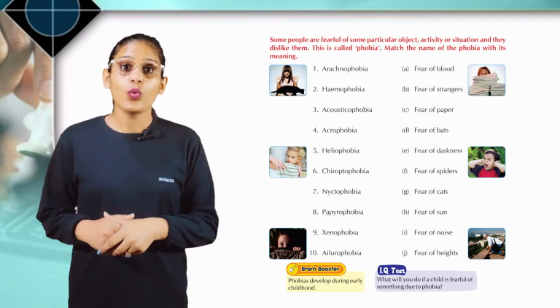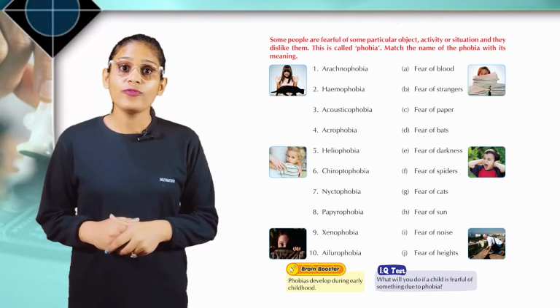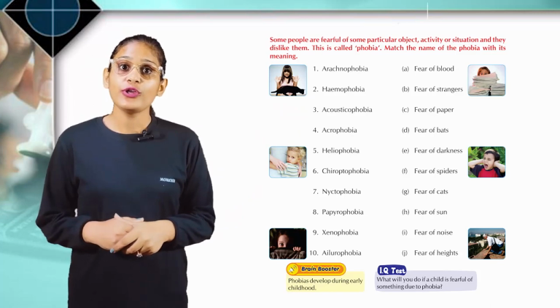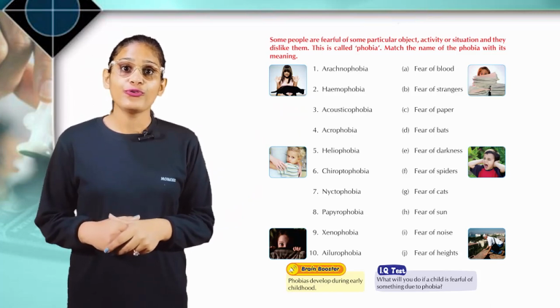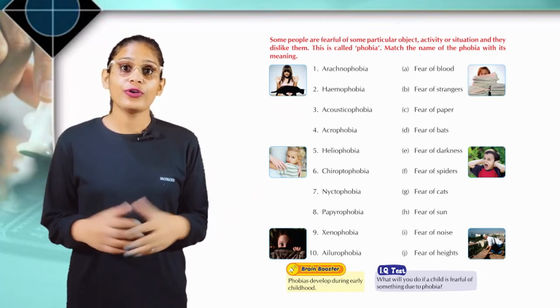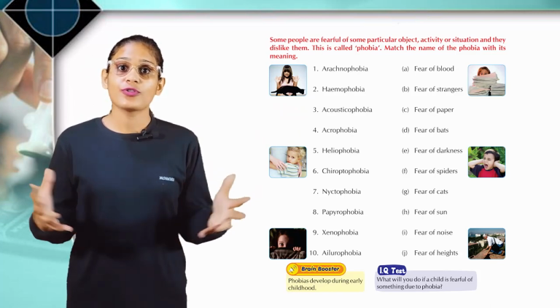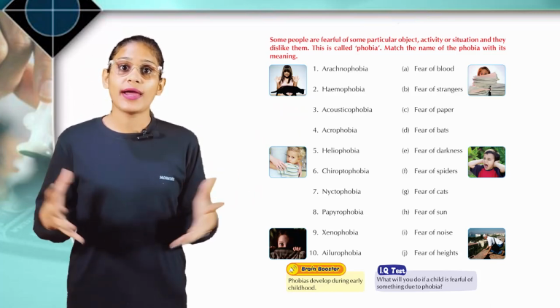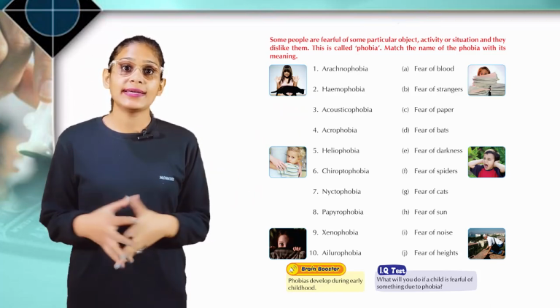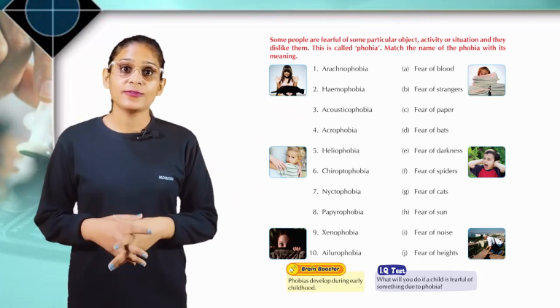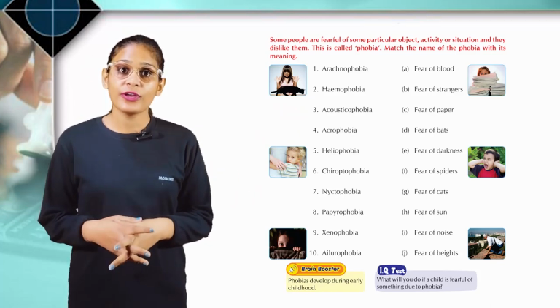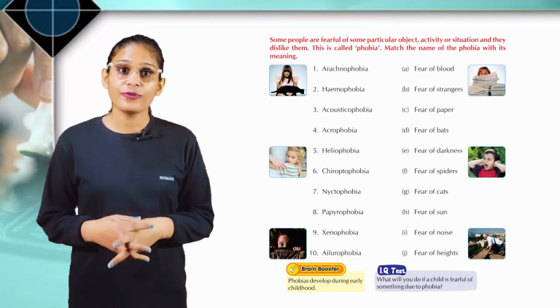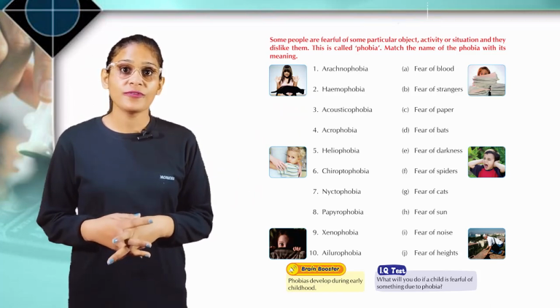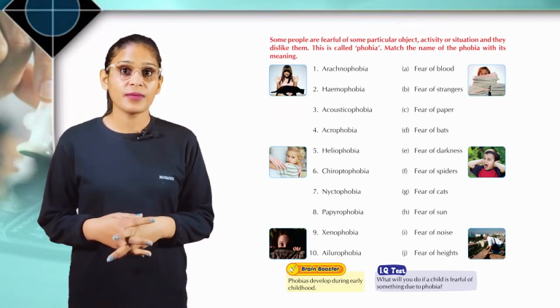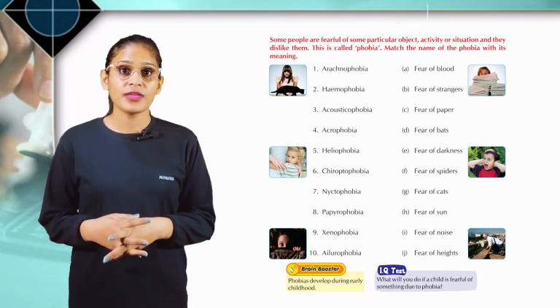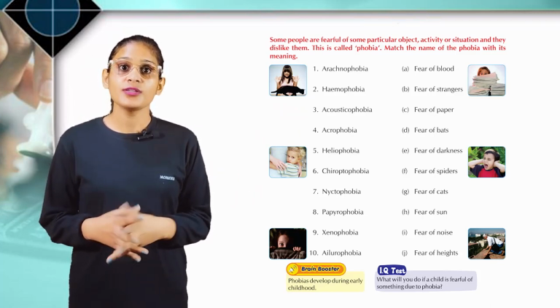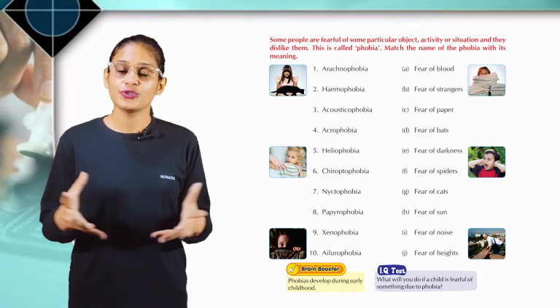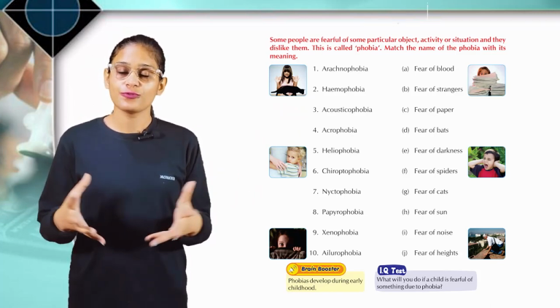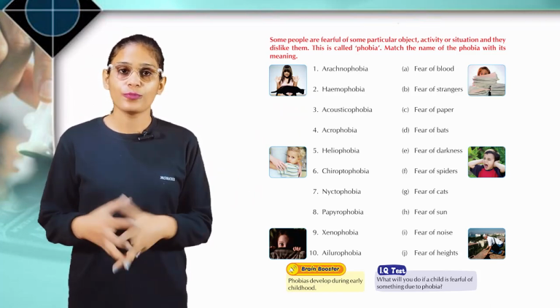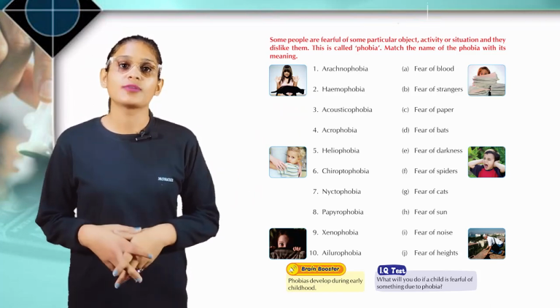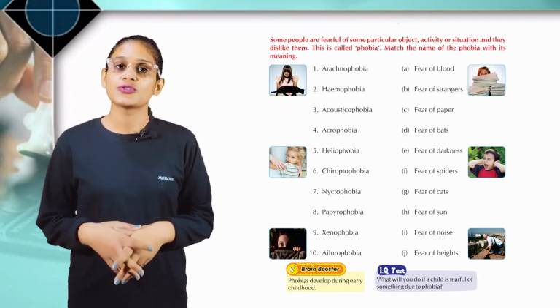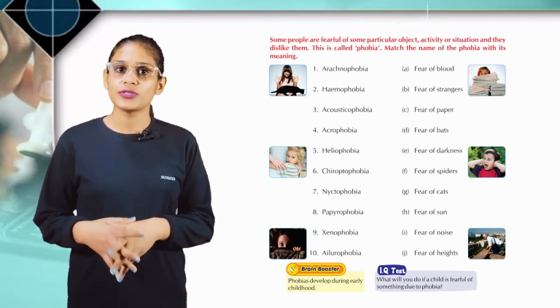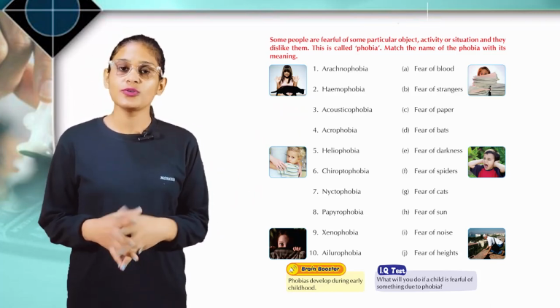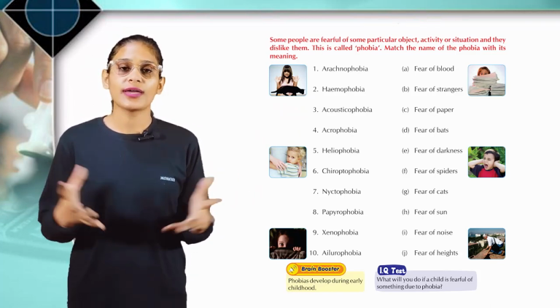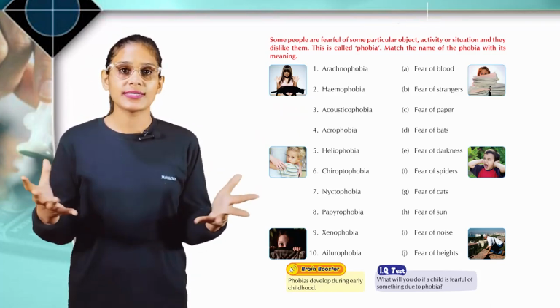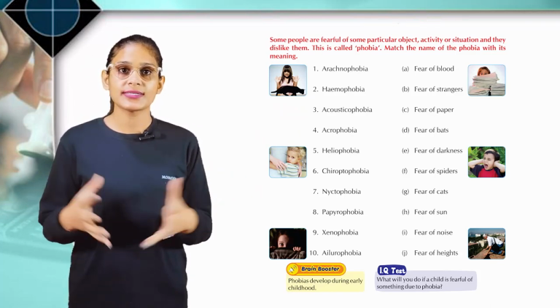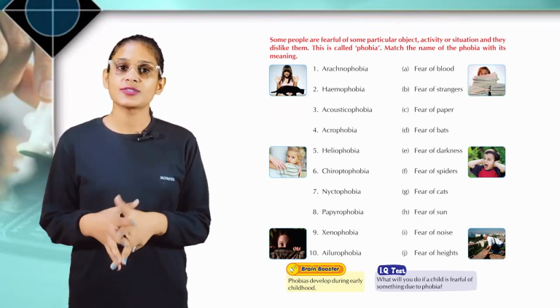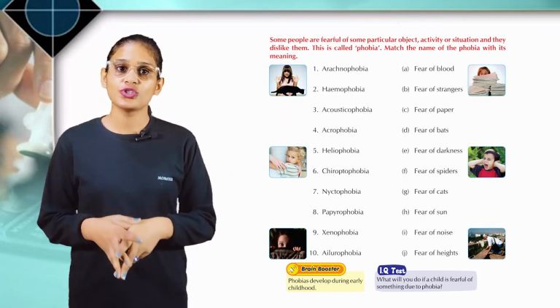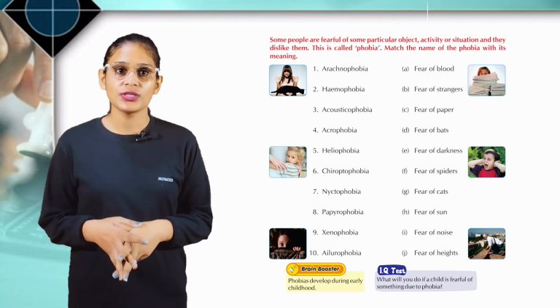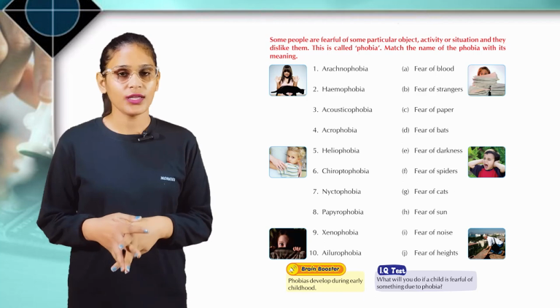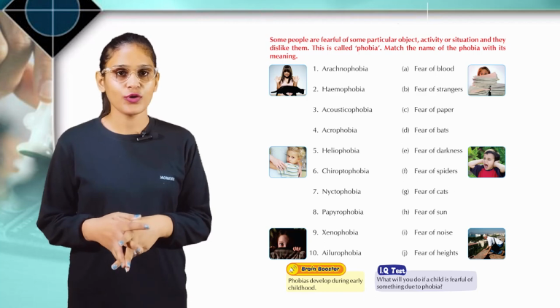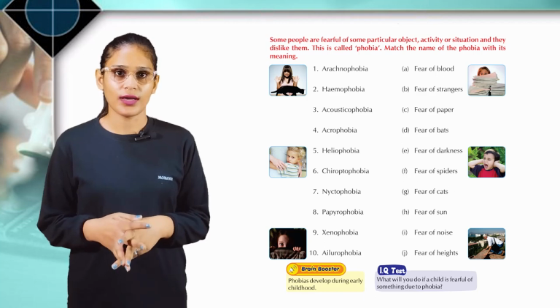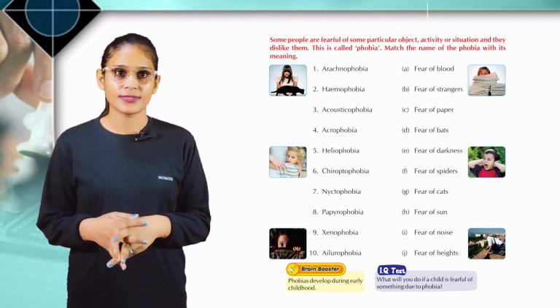IQ test: What will you do if a child is fearful of something due to phobia? Students, you can discuss this question in your class.